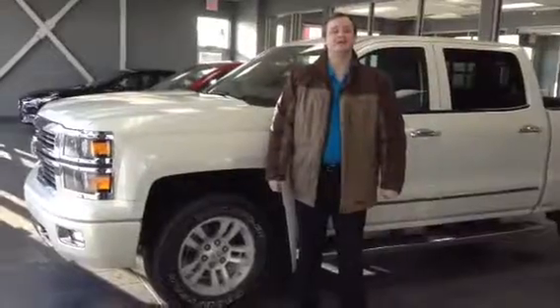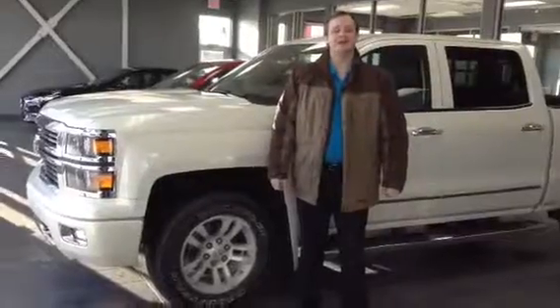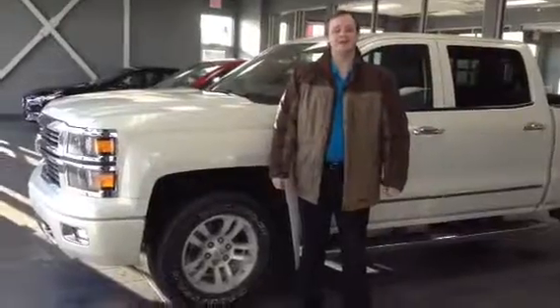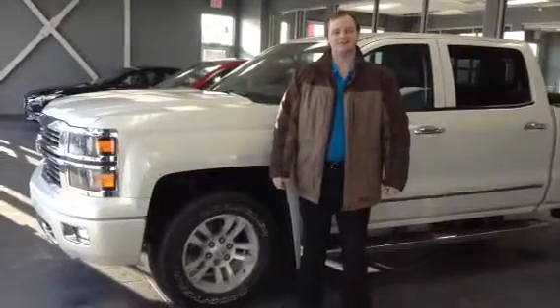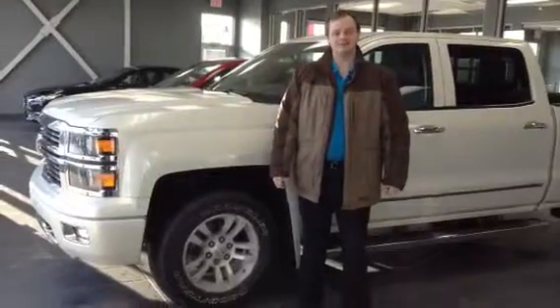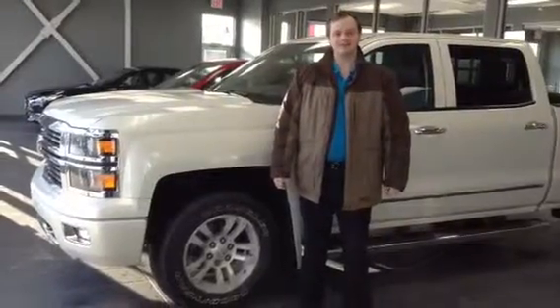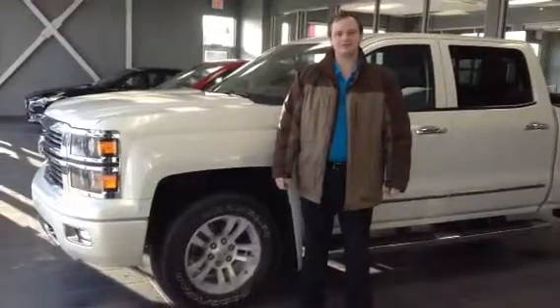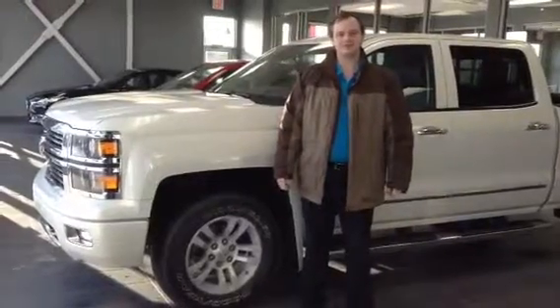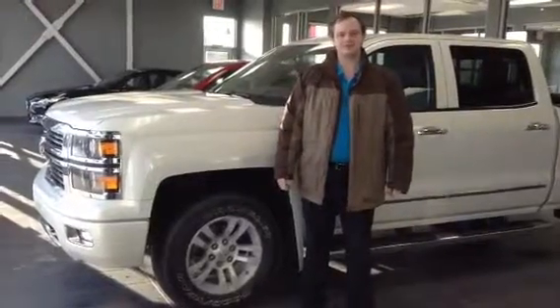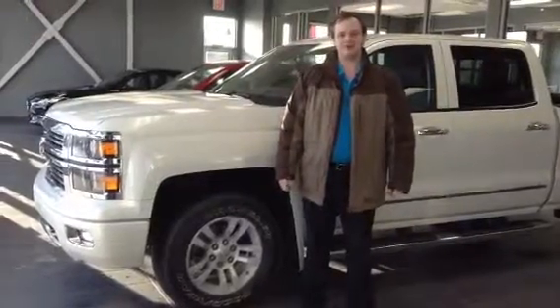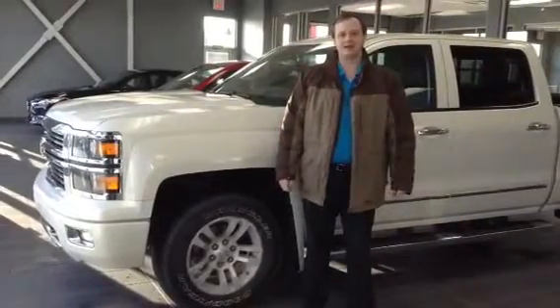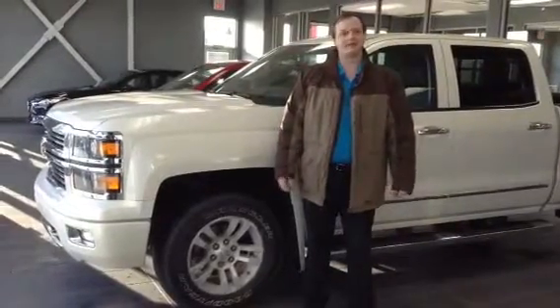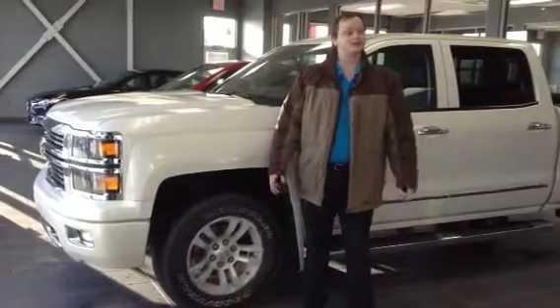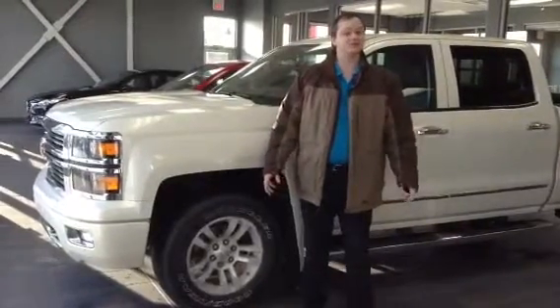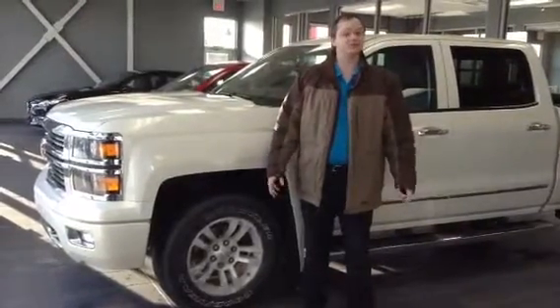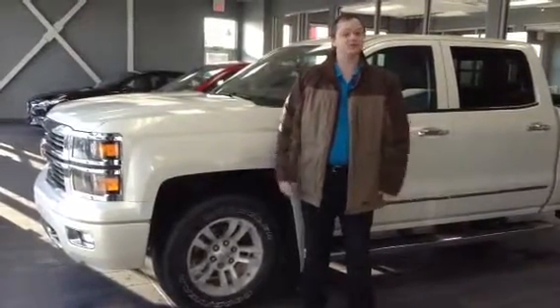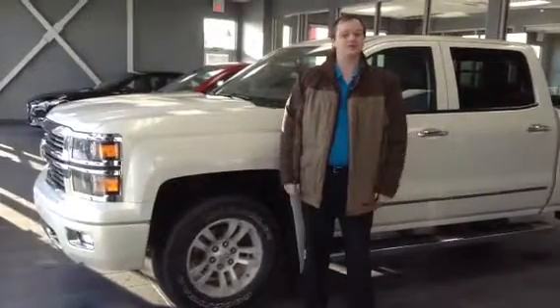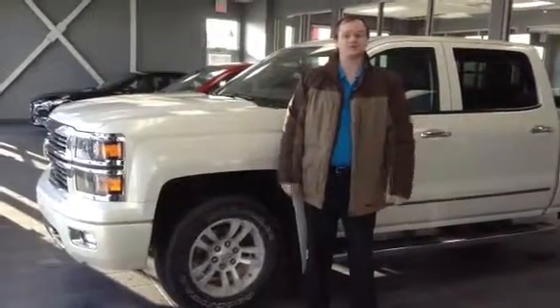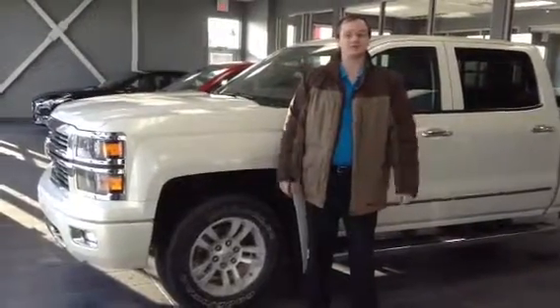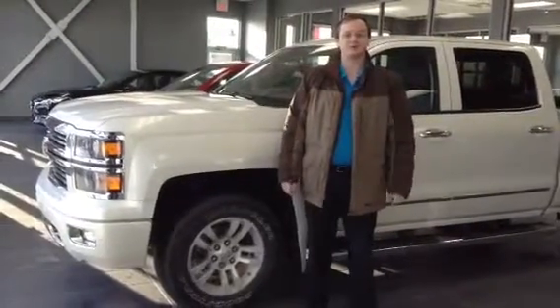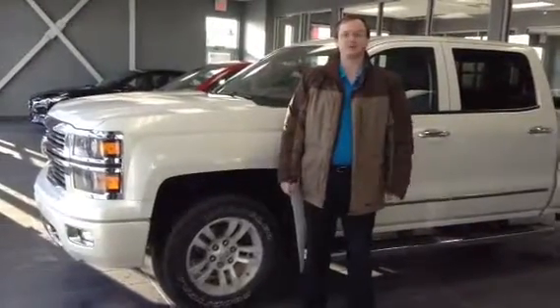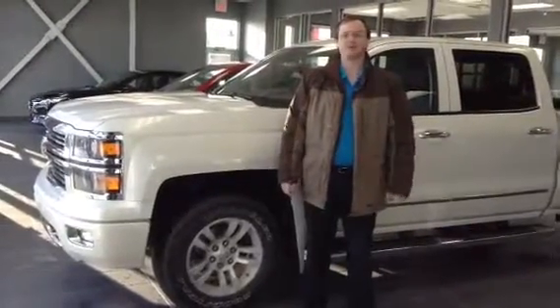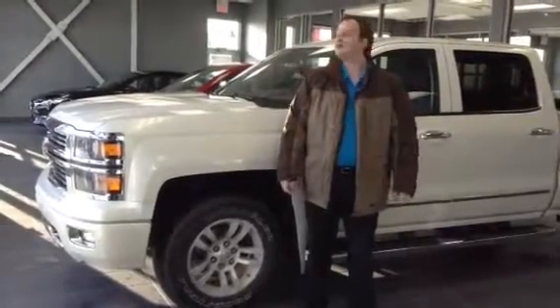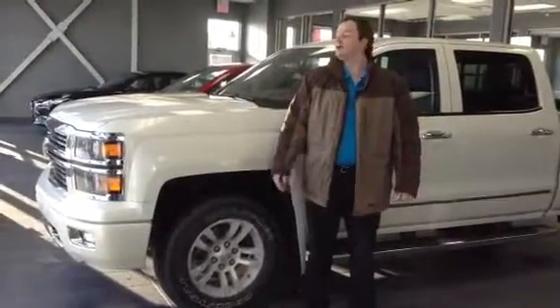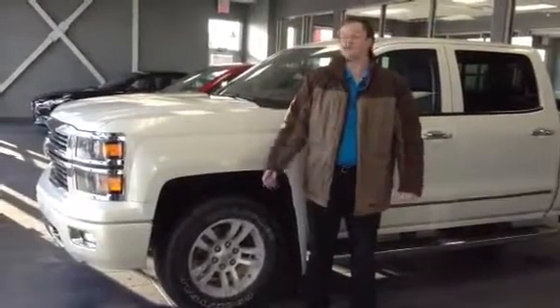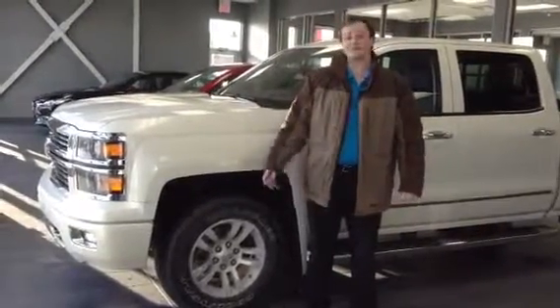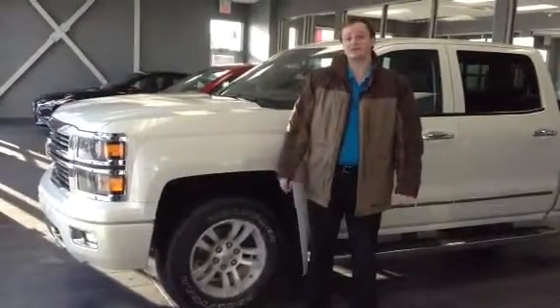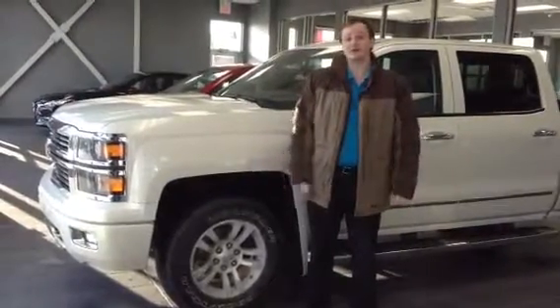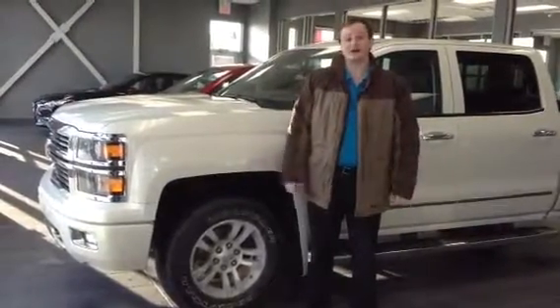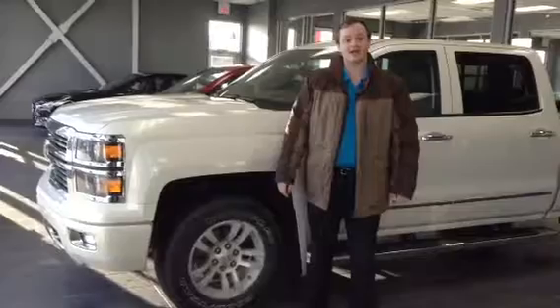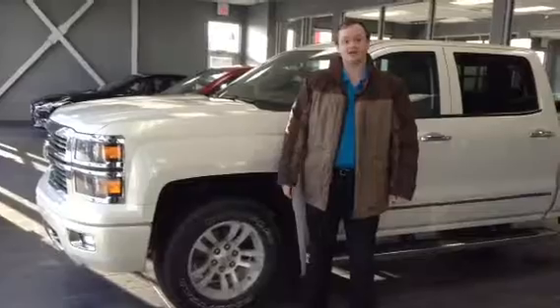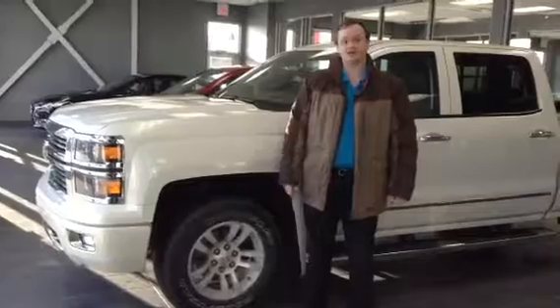Hey Adam, it's Jason over at LA Mazda. I just wanted to show you this 2014 Chevy Silverado High Country.